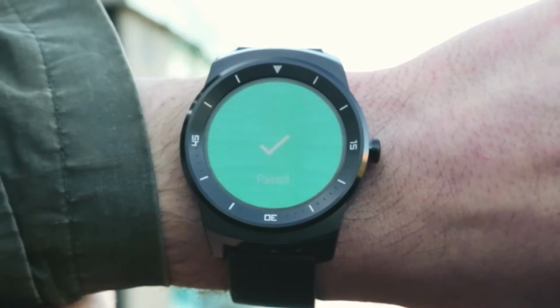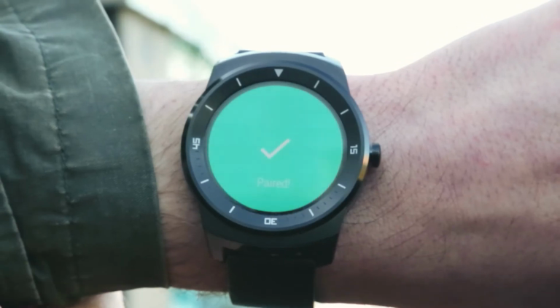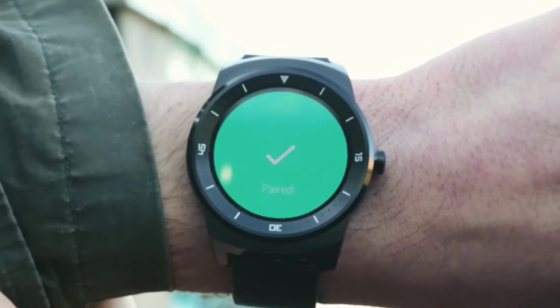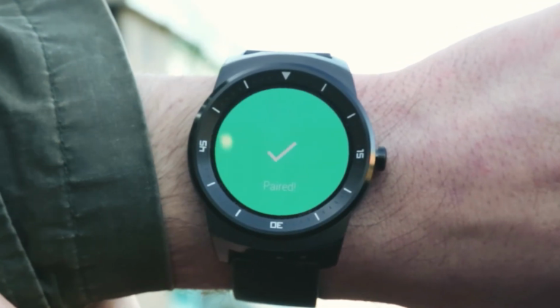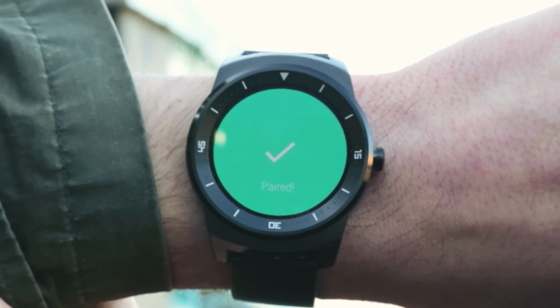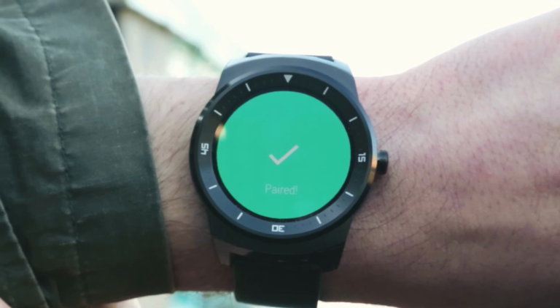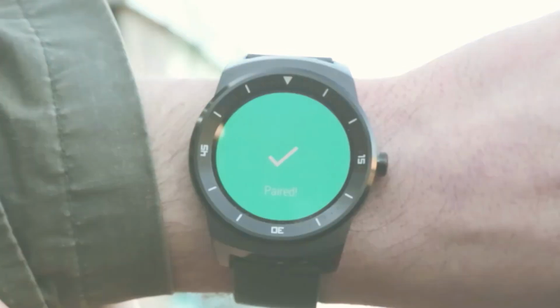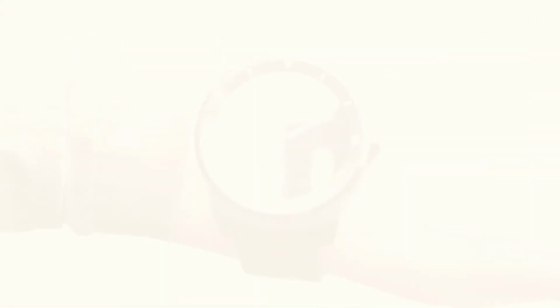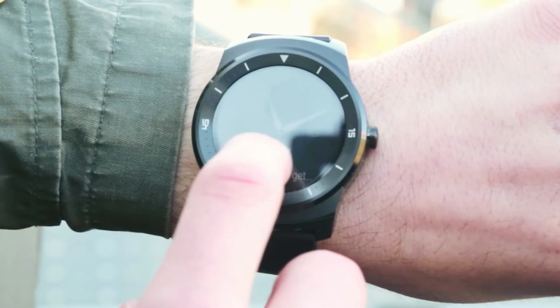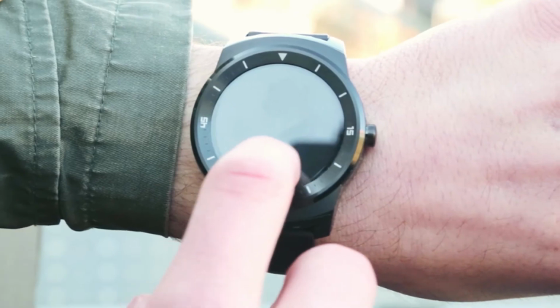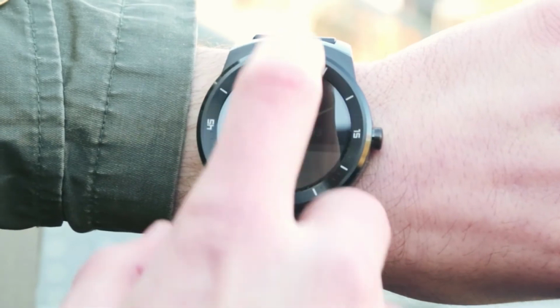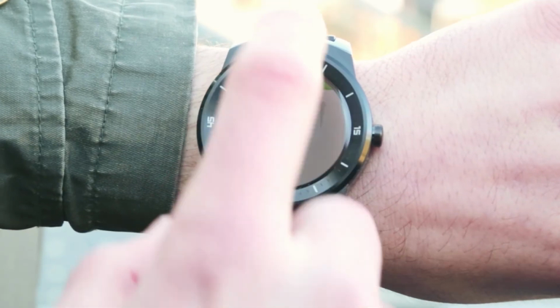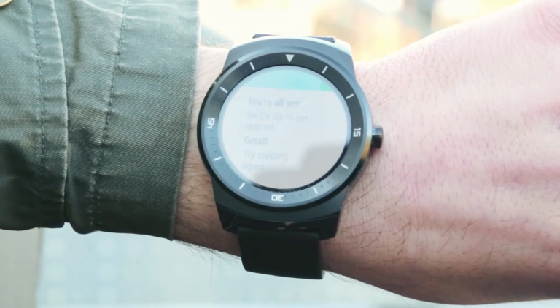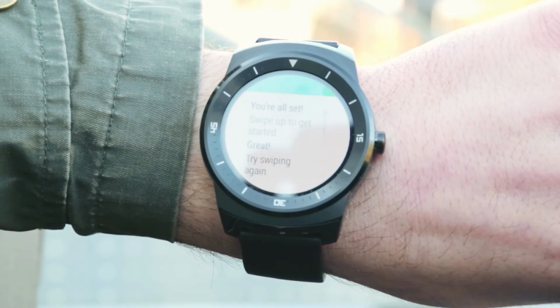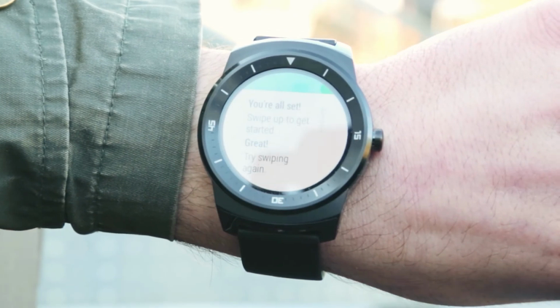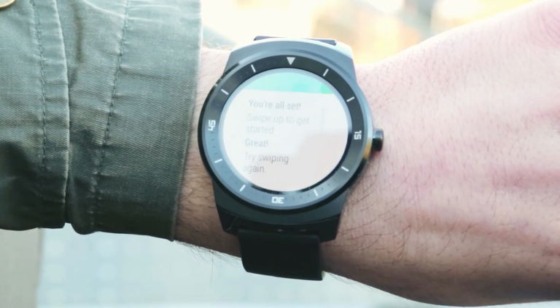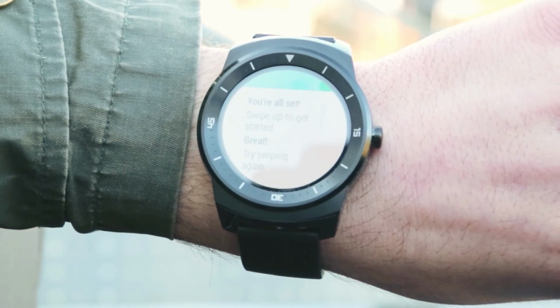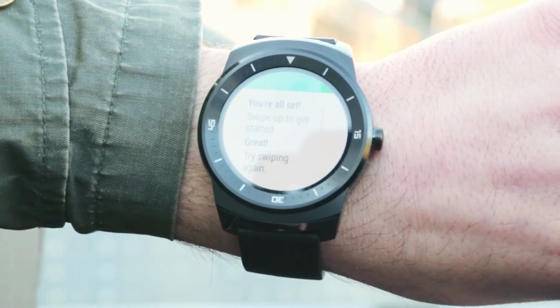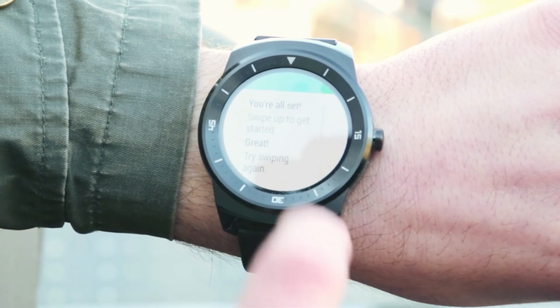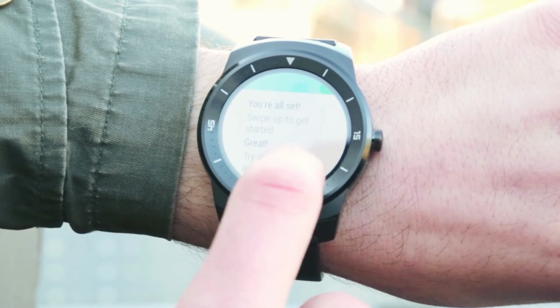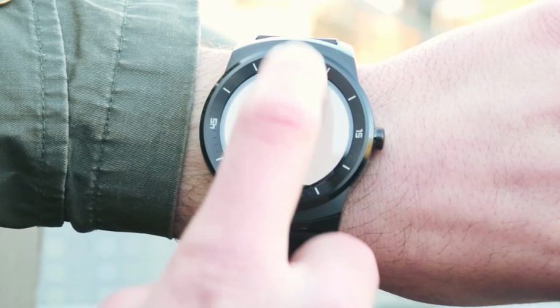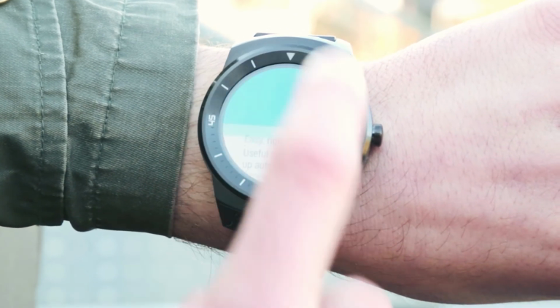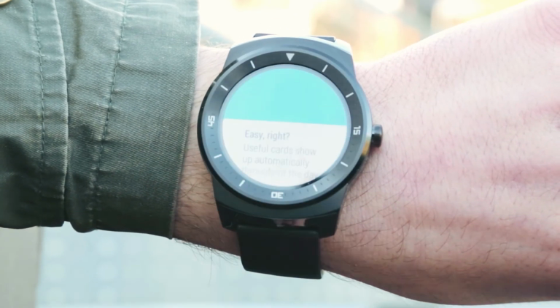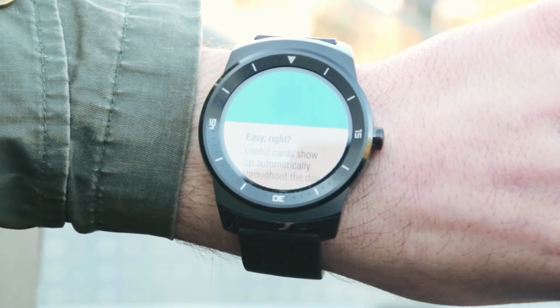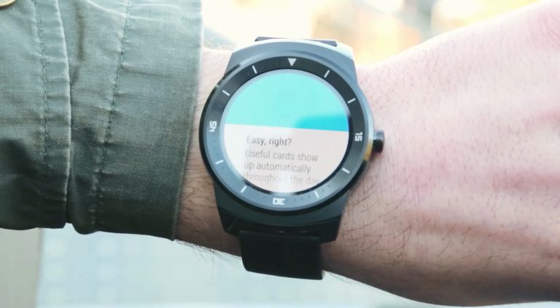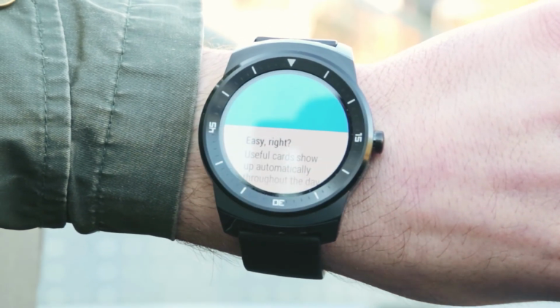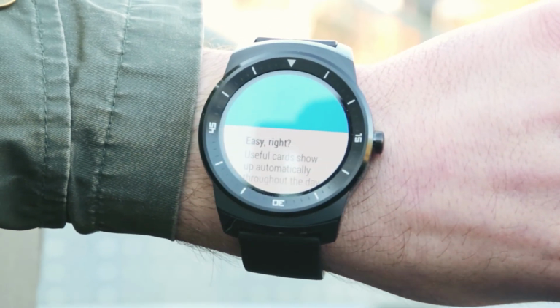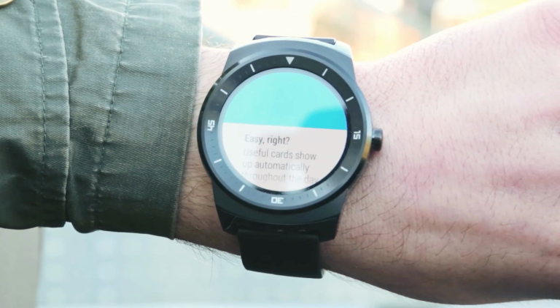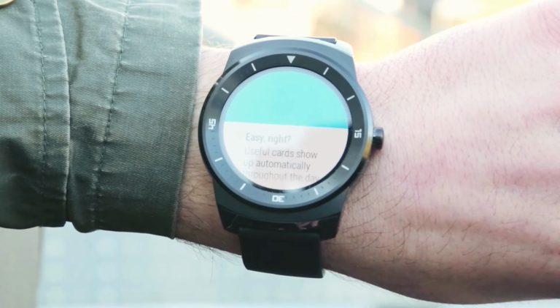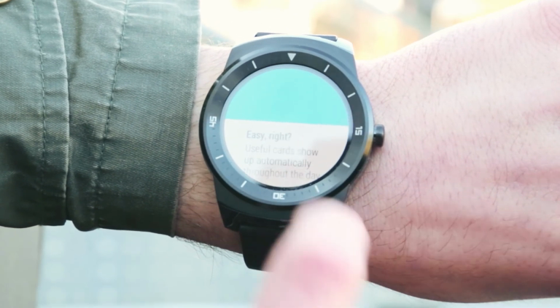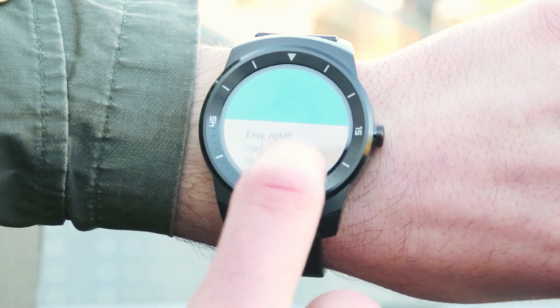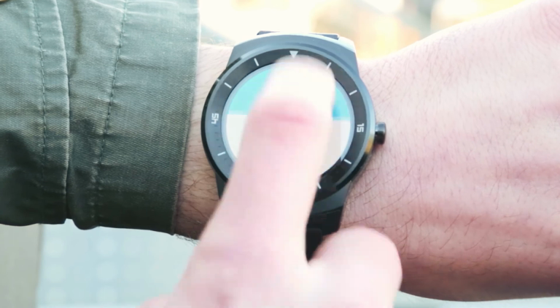After a few seconds you'll be all set up and ready to go, and now the watch gives you a quick guide on how to control it that's well worth reading.